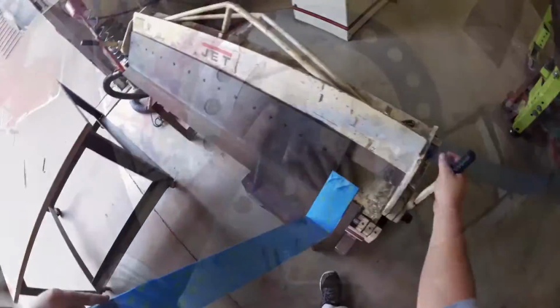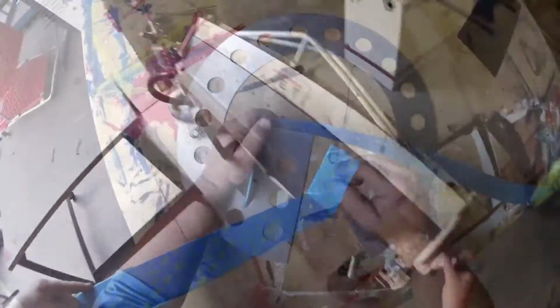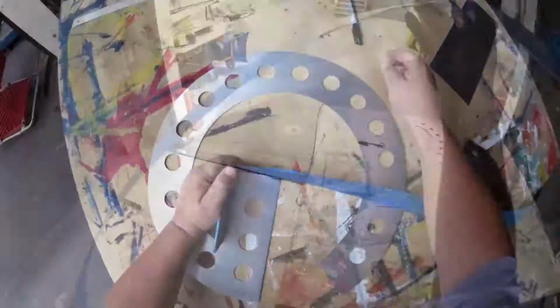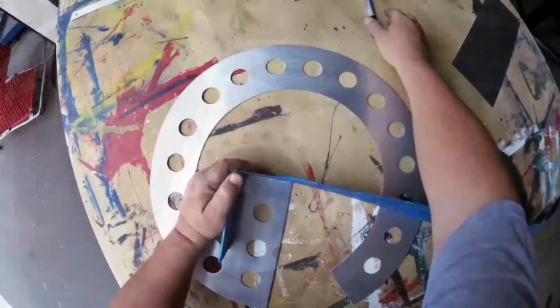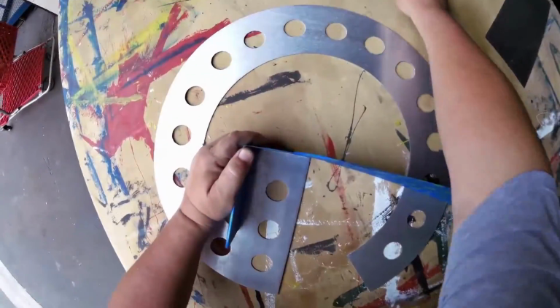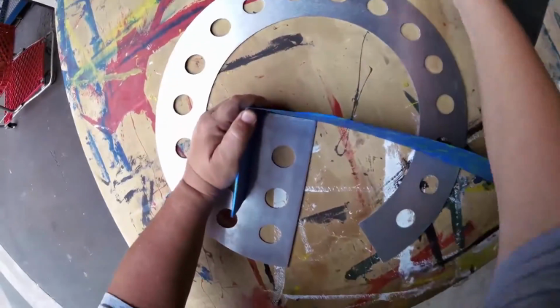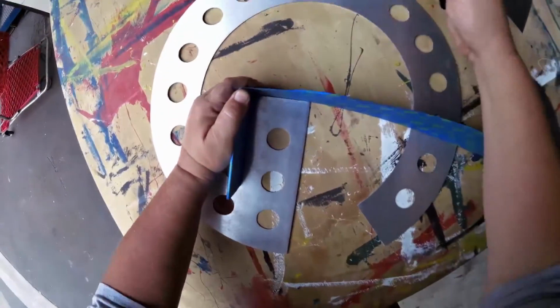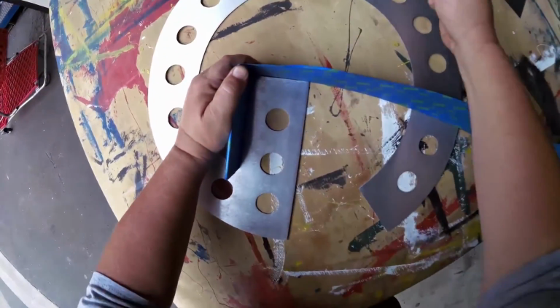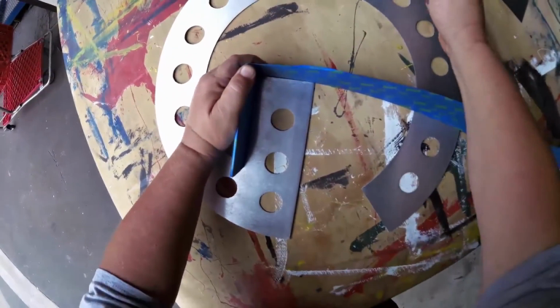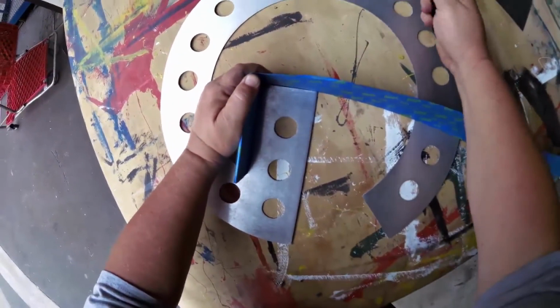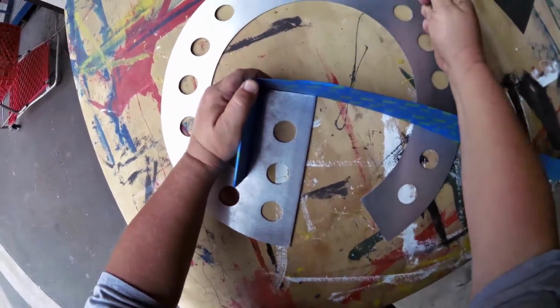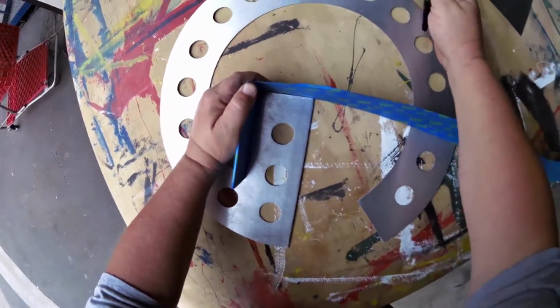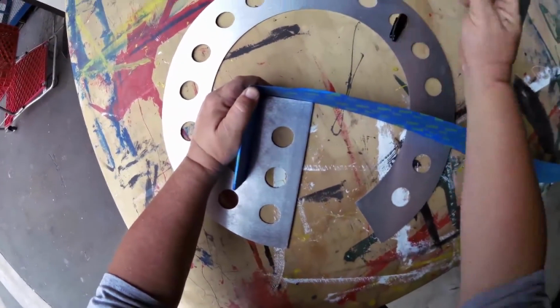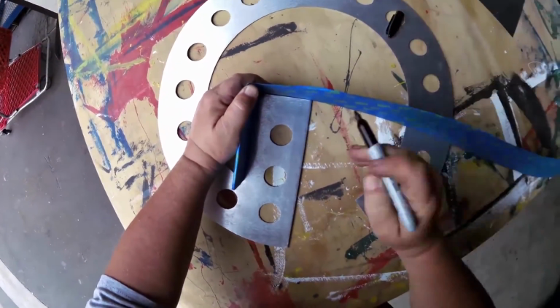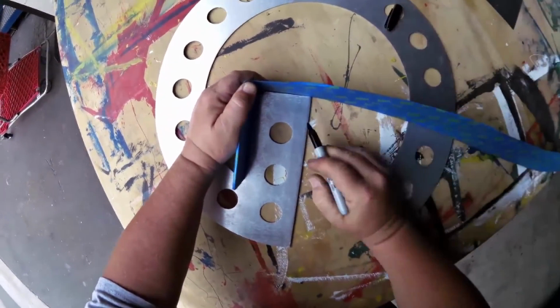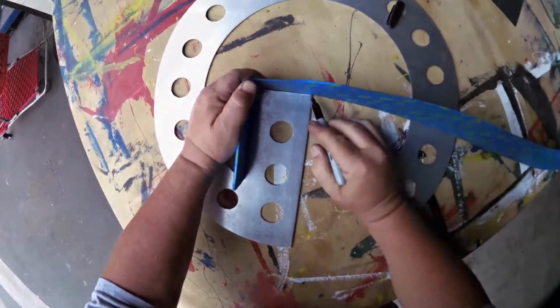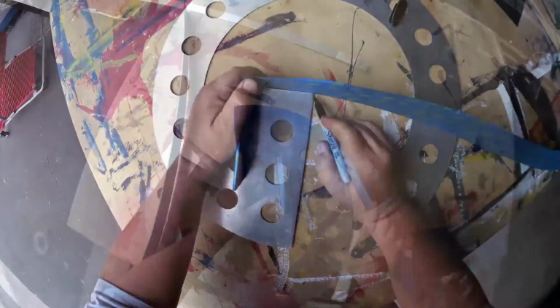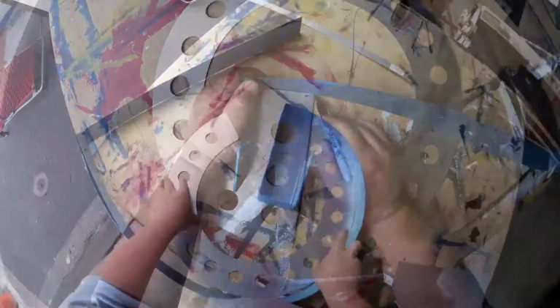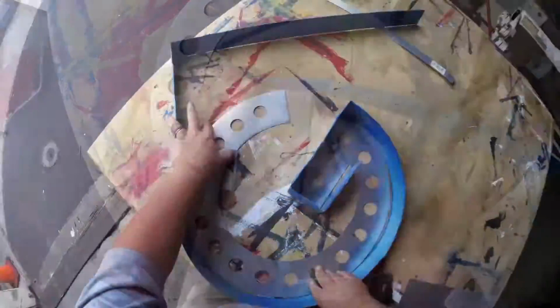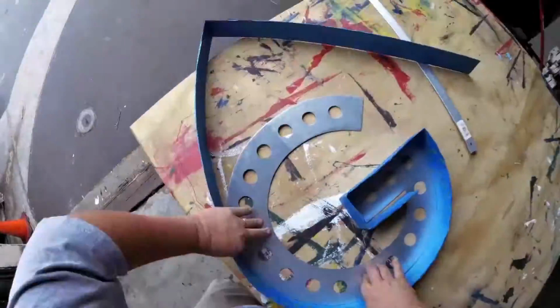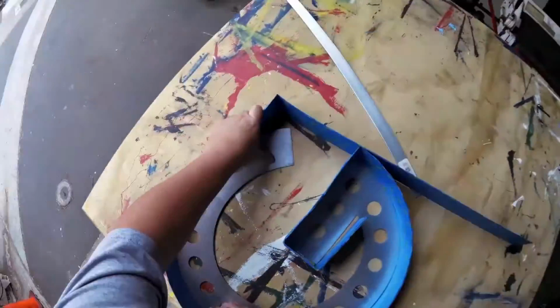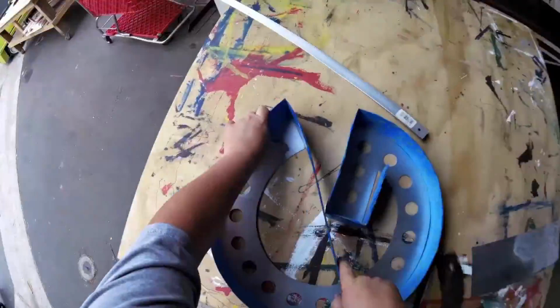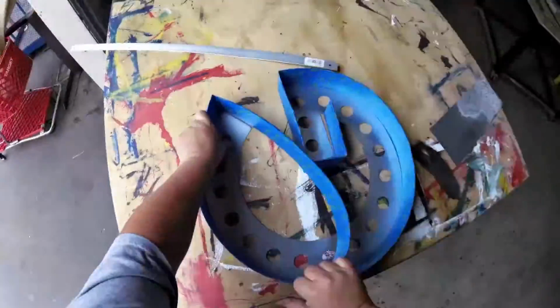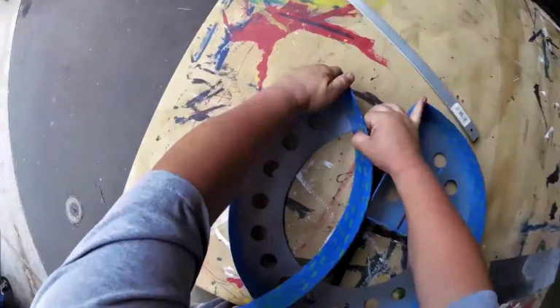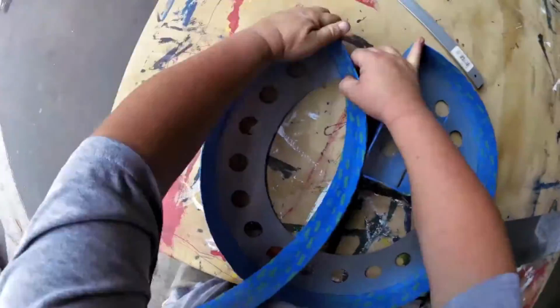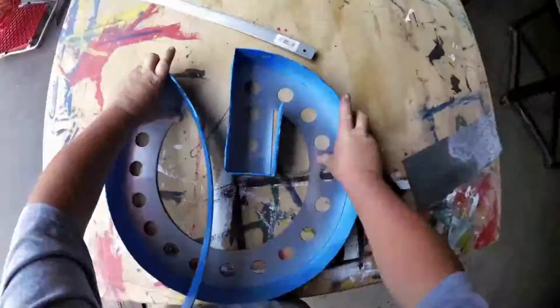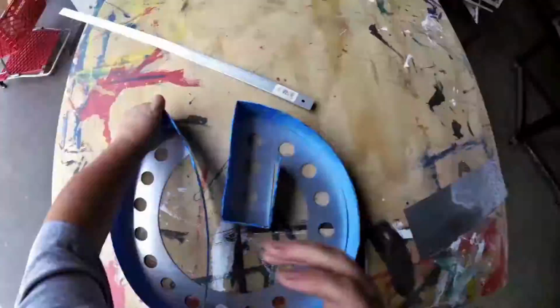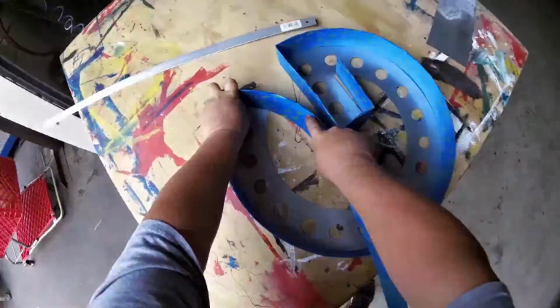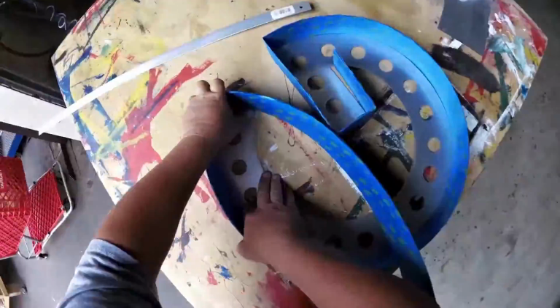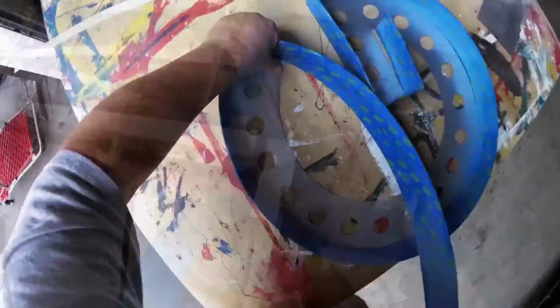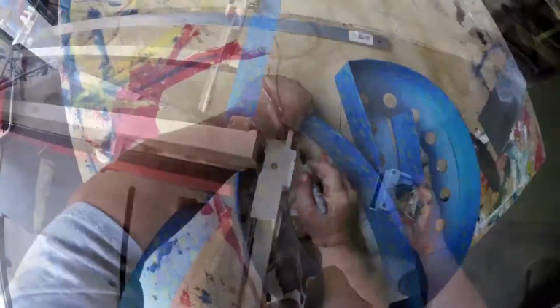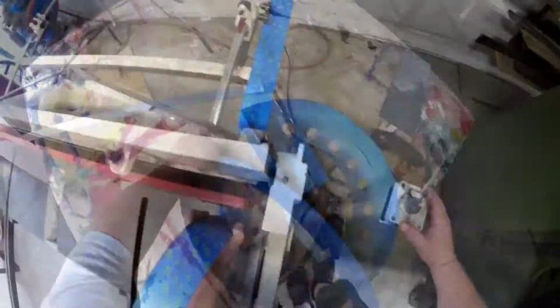Then just repeated that process for all the corners on all the letters. Now at the end of a strip, I could take it over to the sheet metal shear and cut the end off.